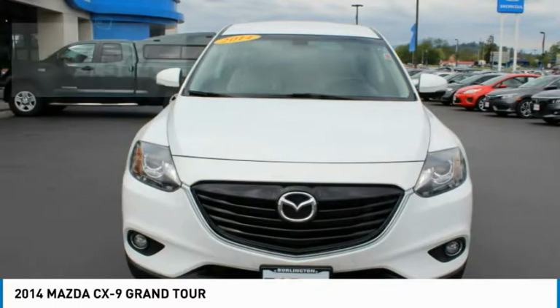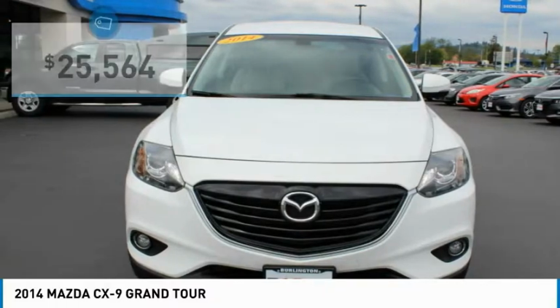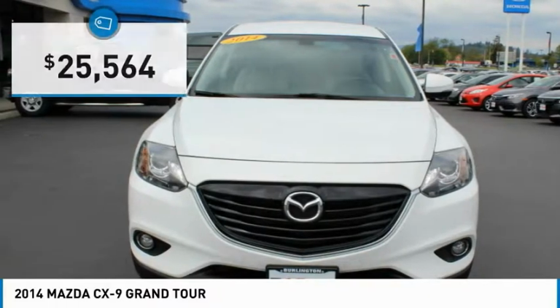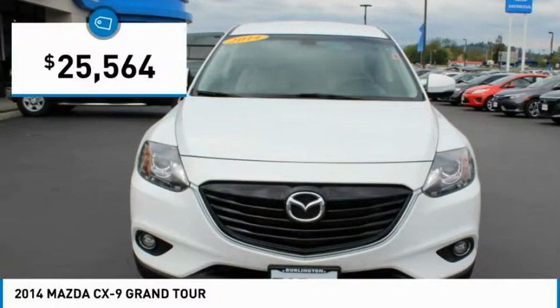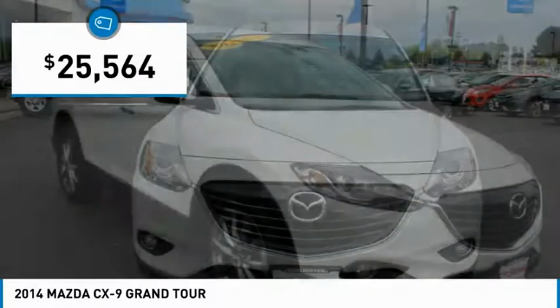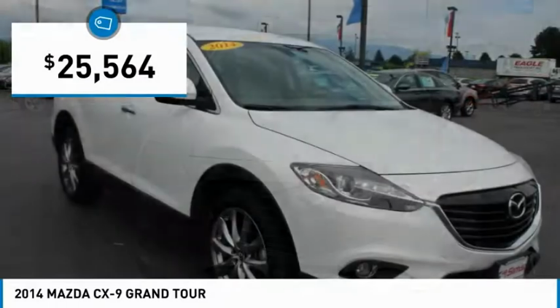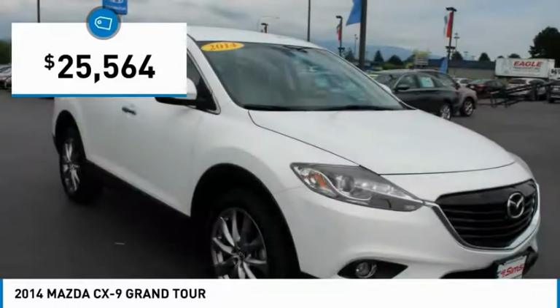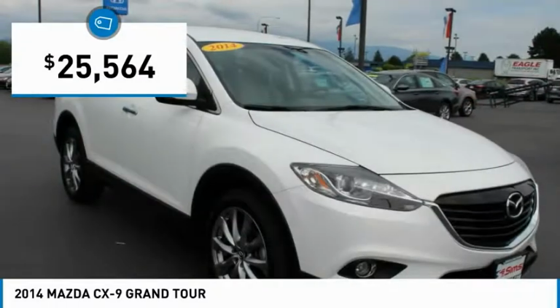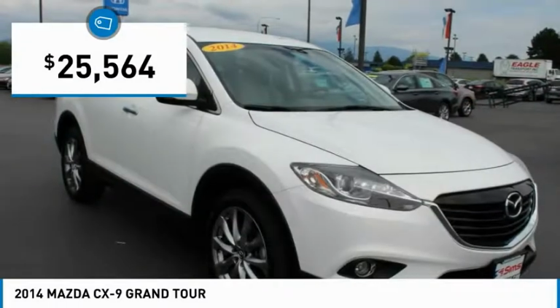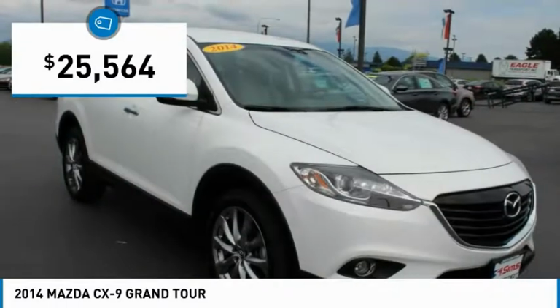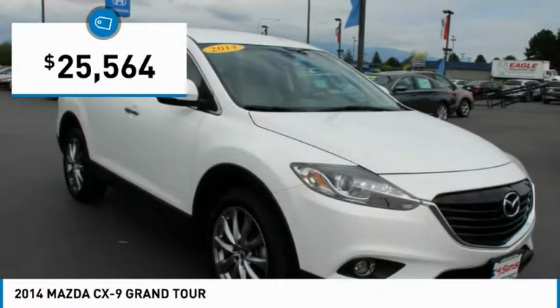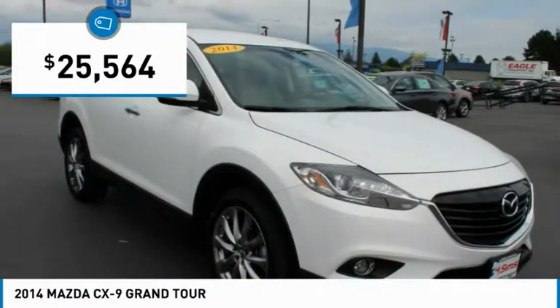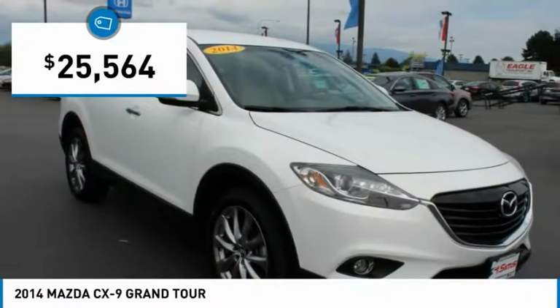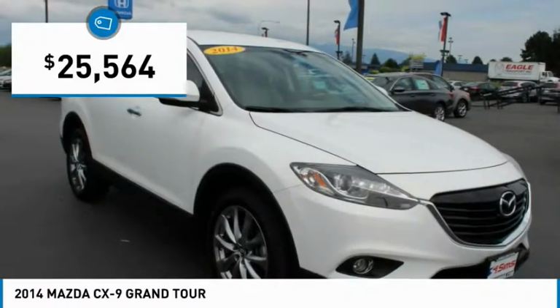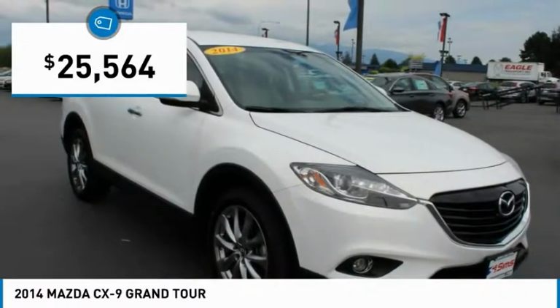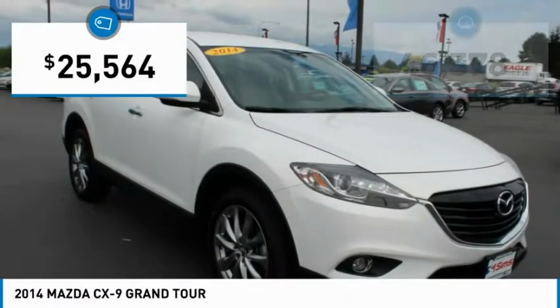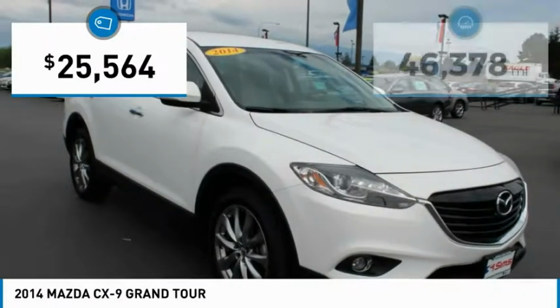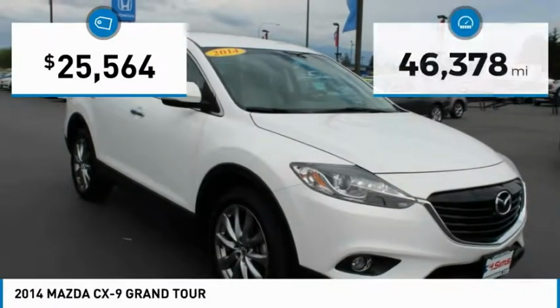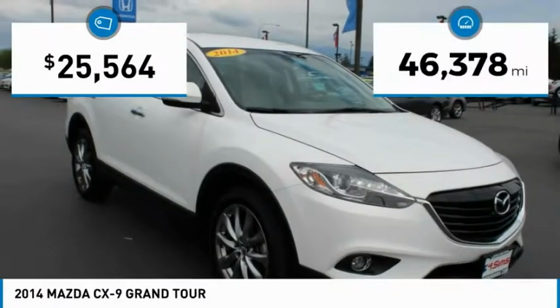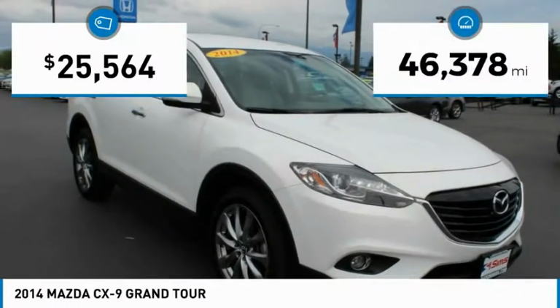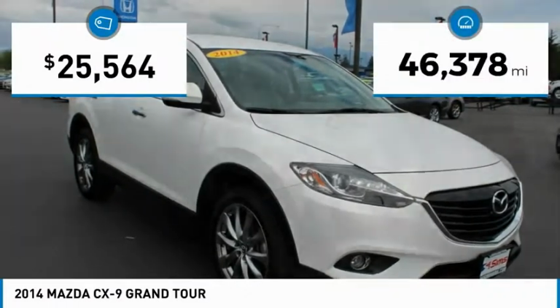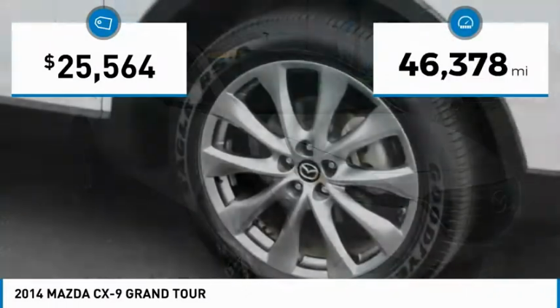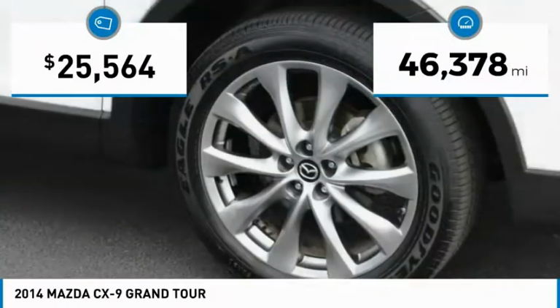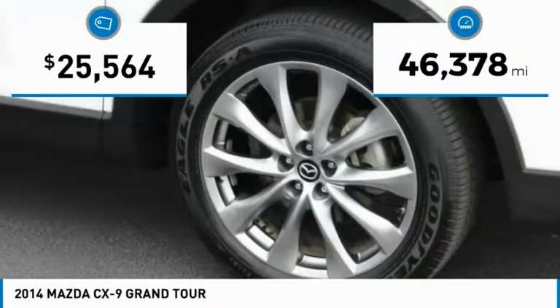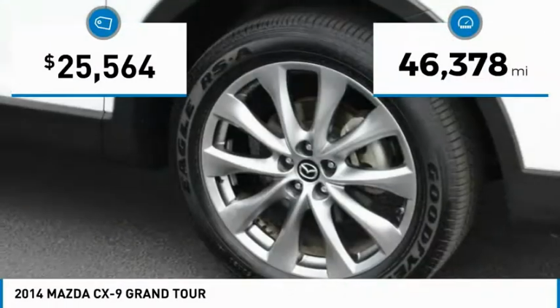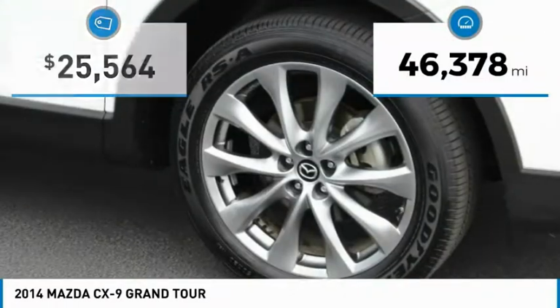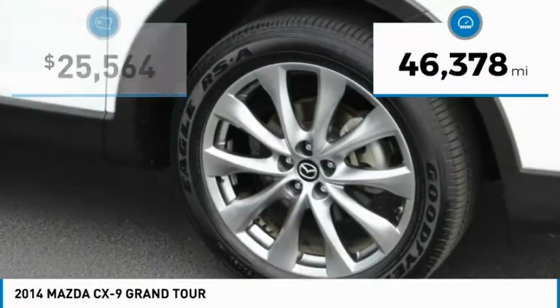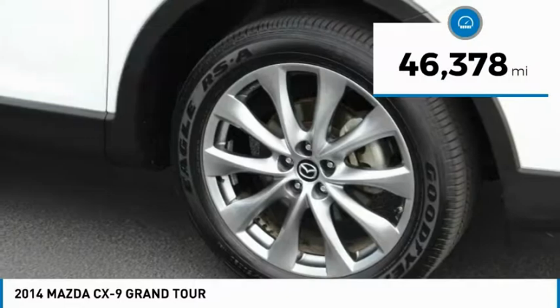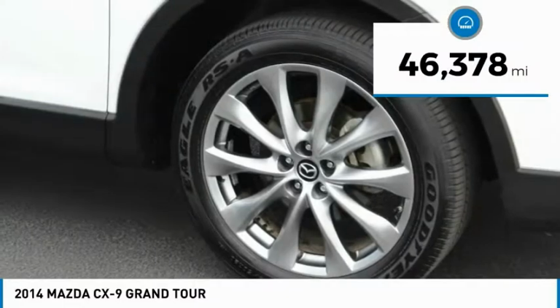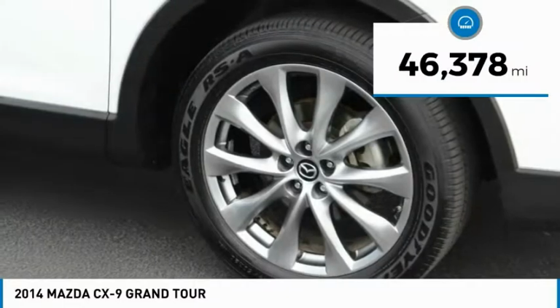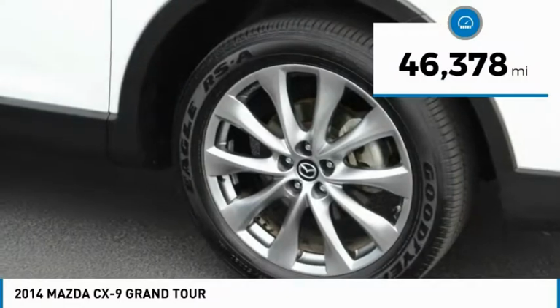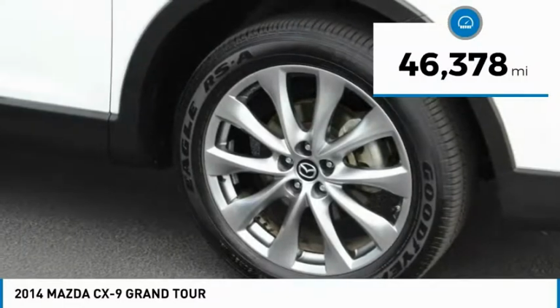It is priced below $30,000. This vehicle has less than 50,000 miles.